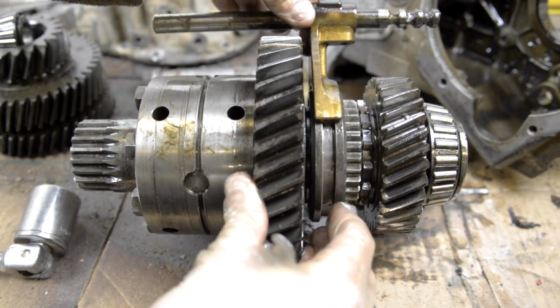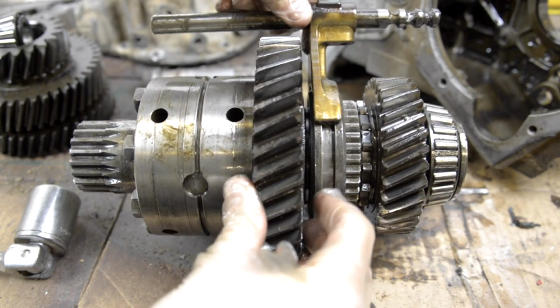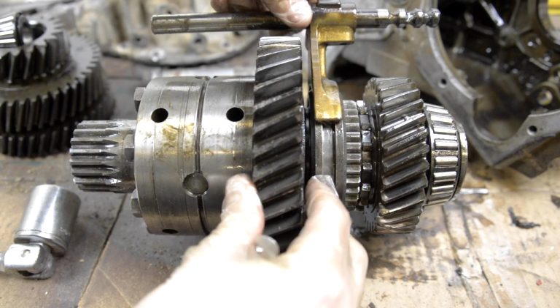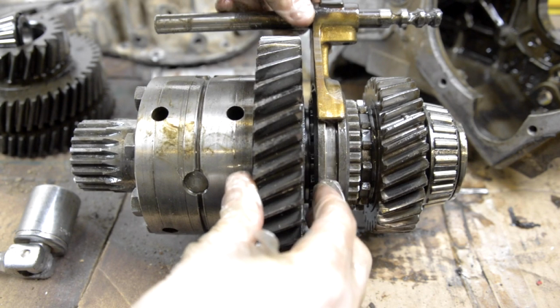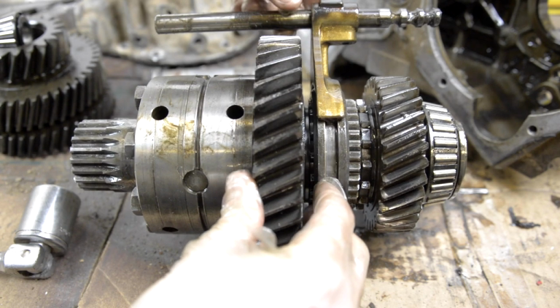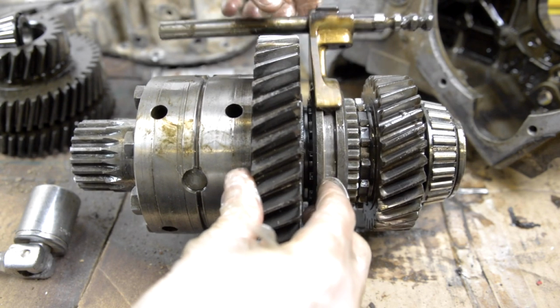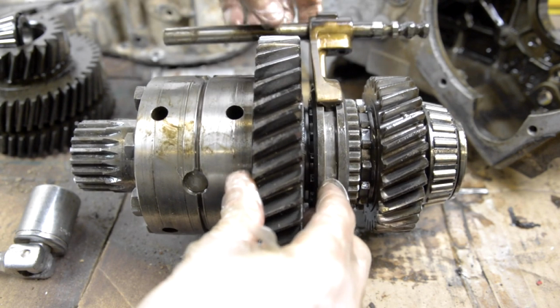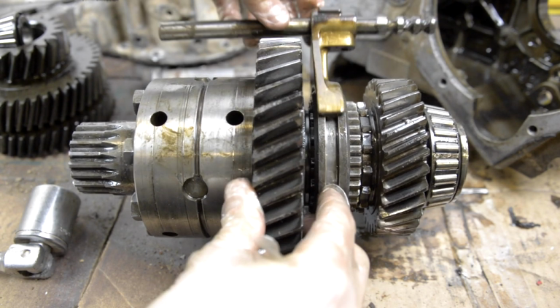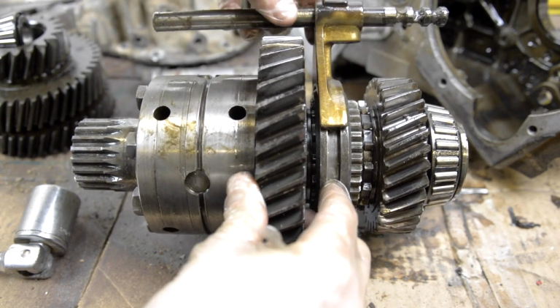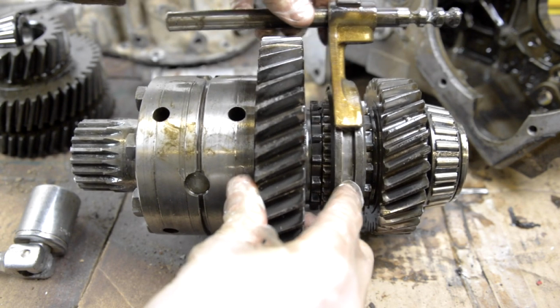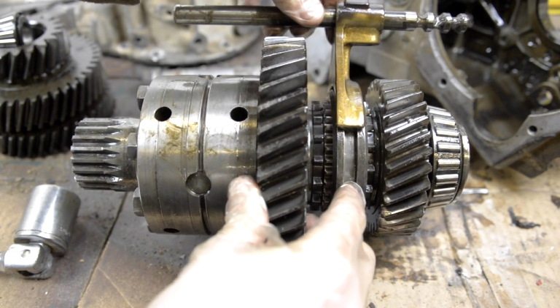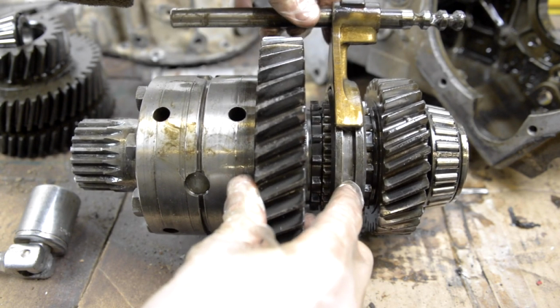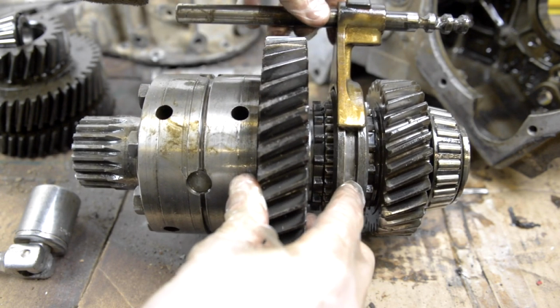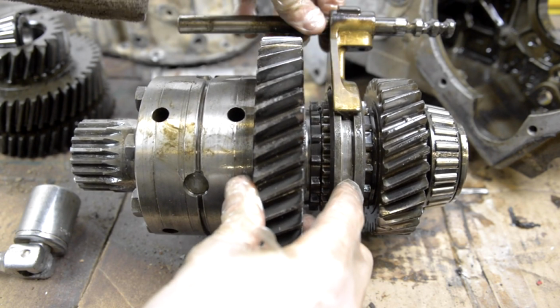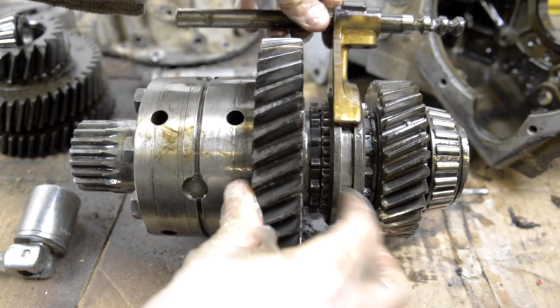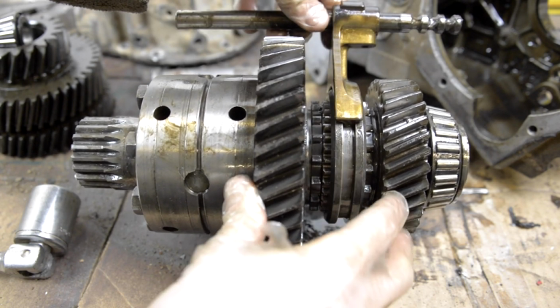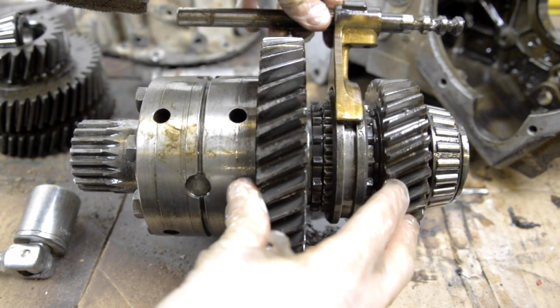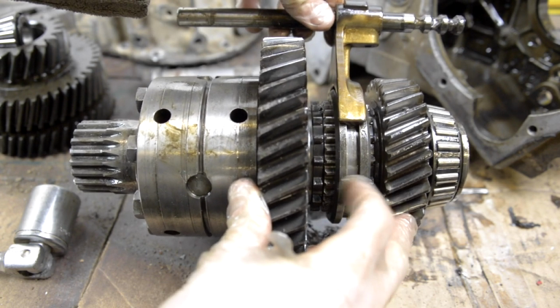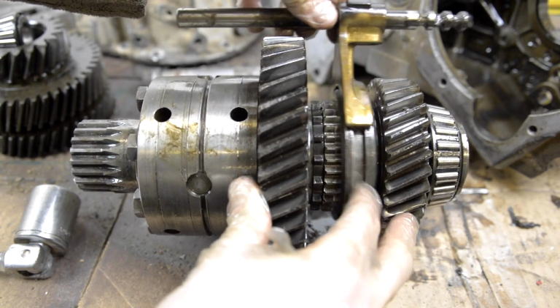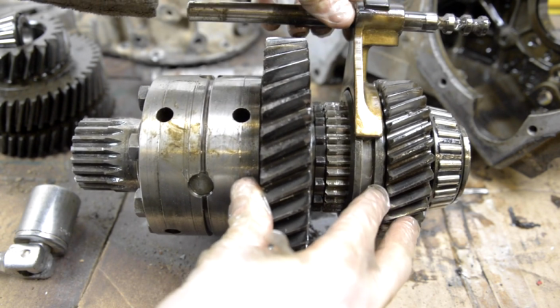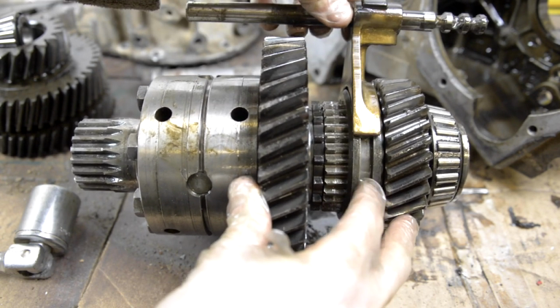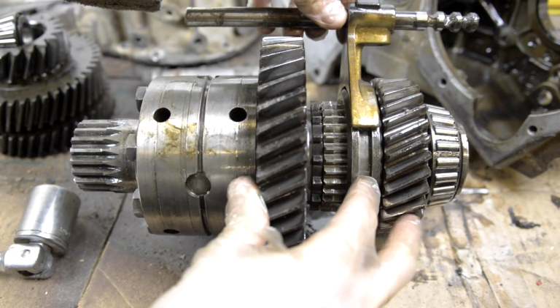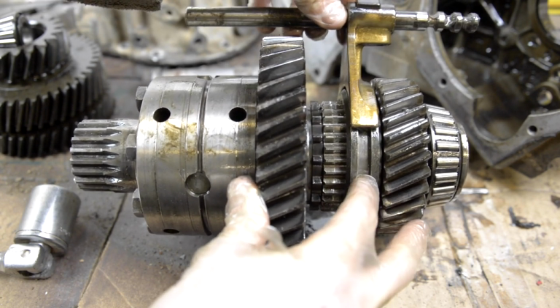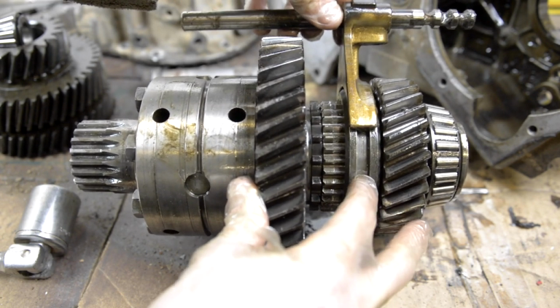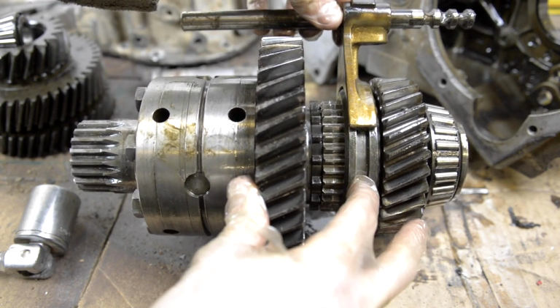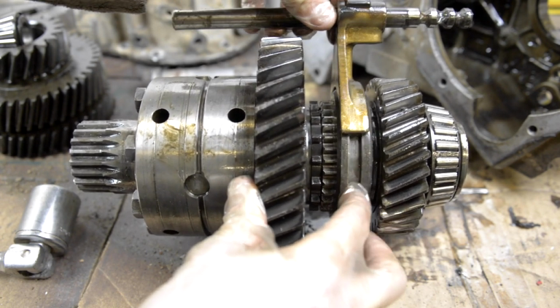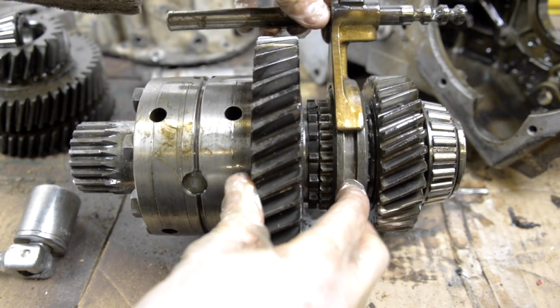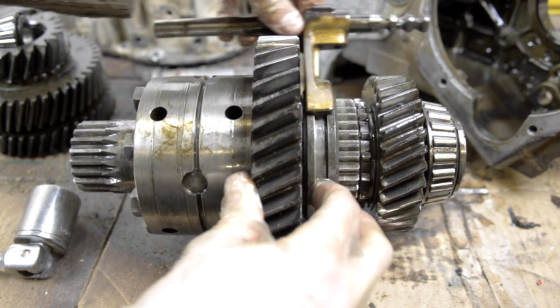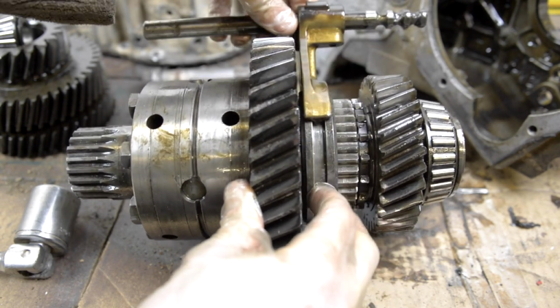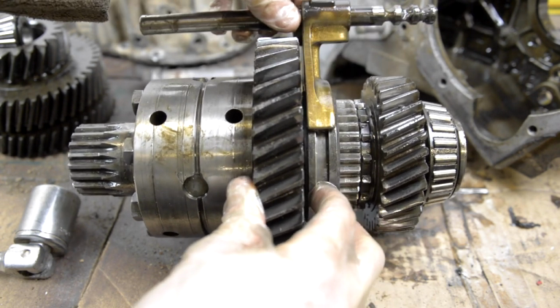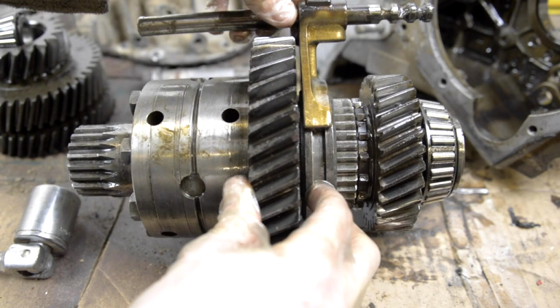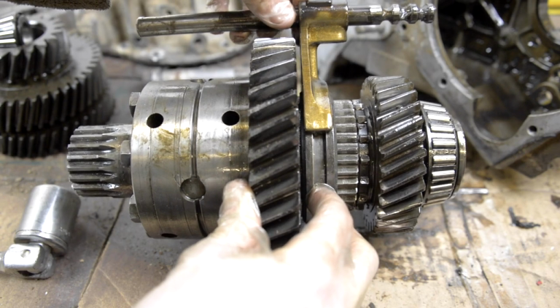Now we've got the centre diff out, you can see the high-low selector ring working back and forth like so.